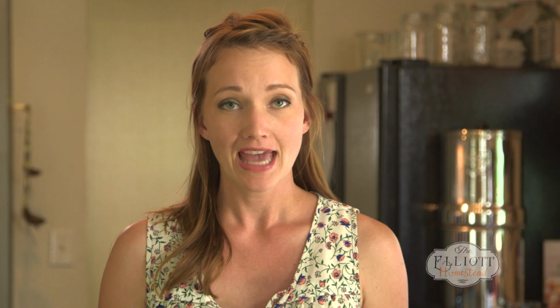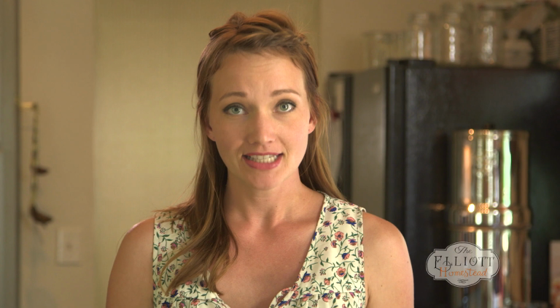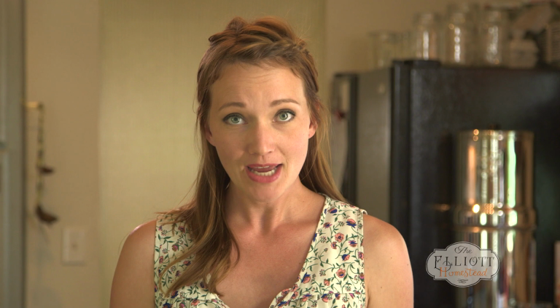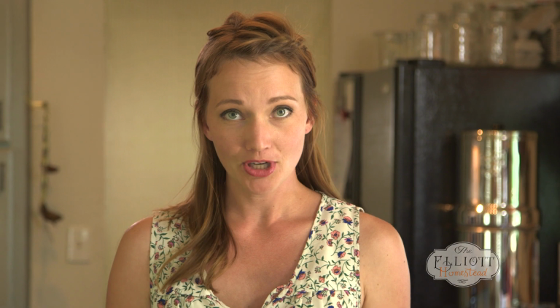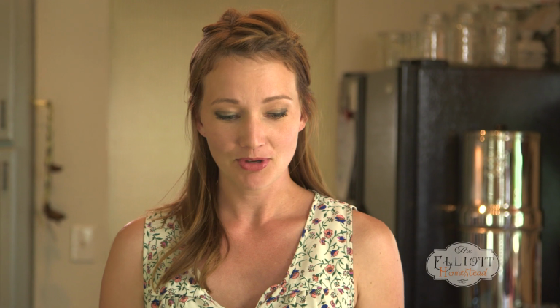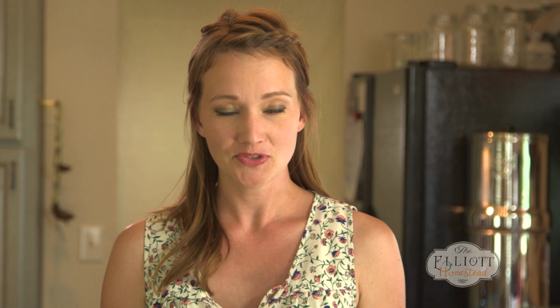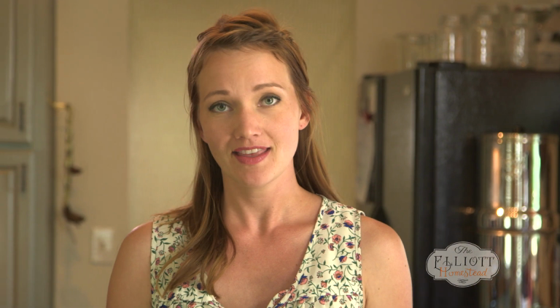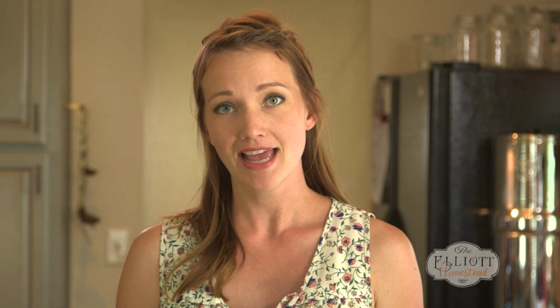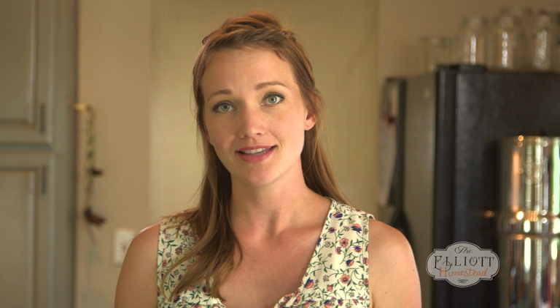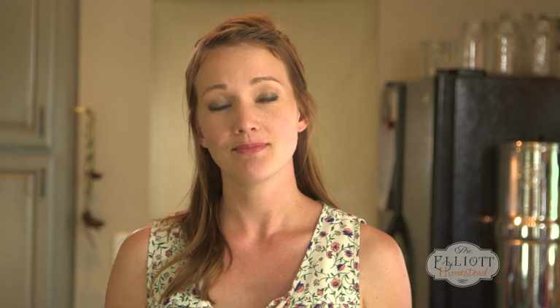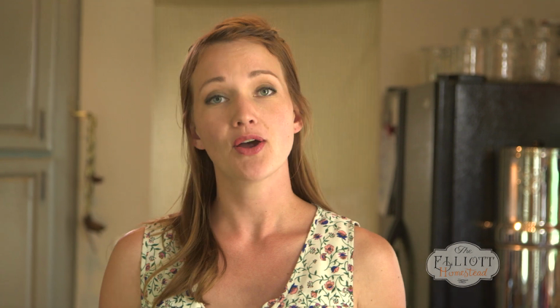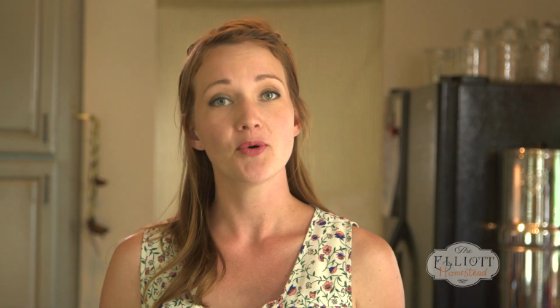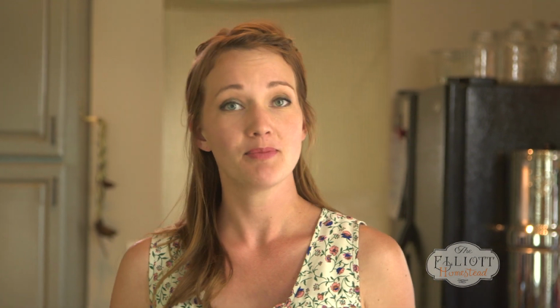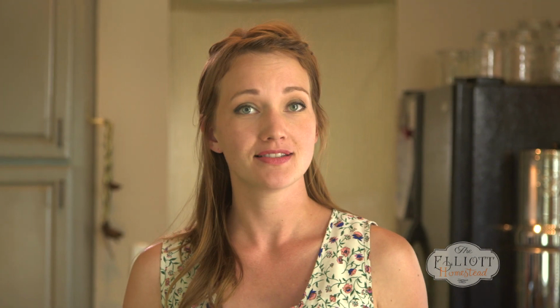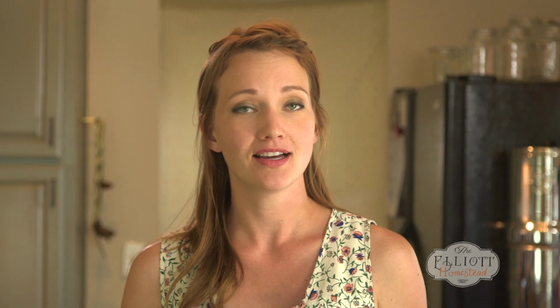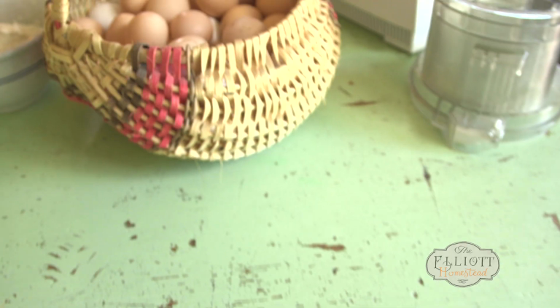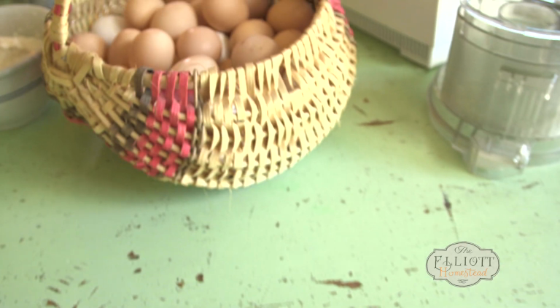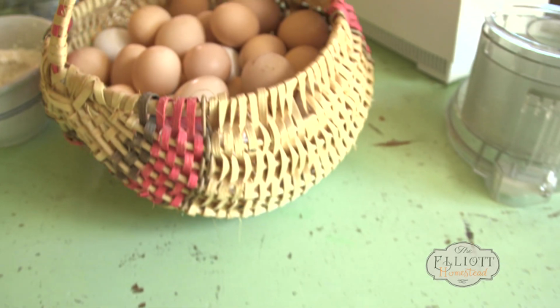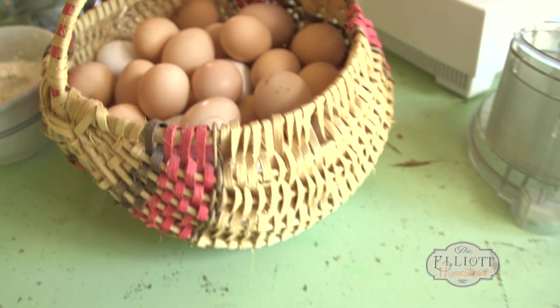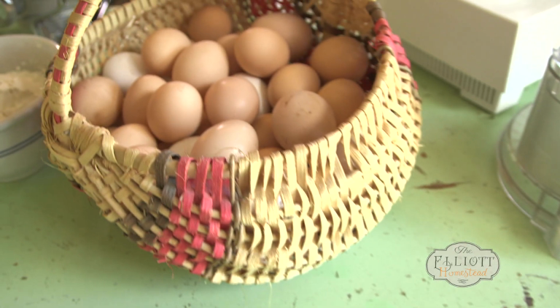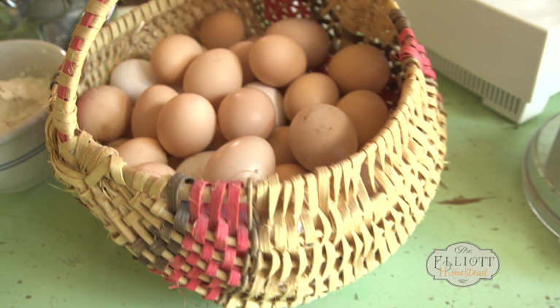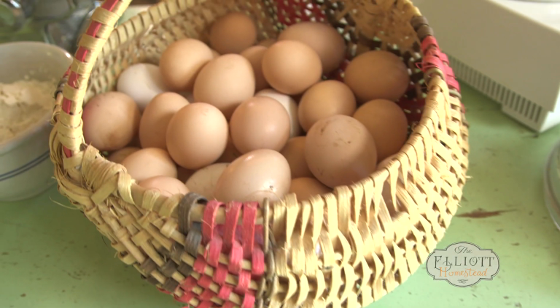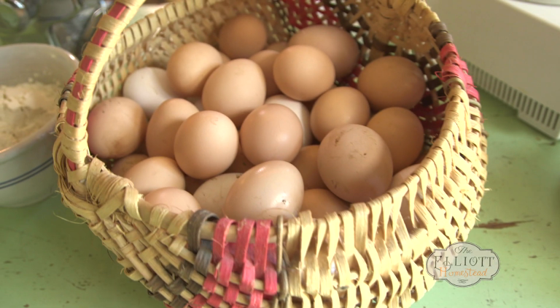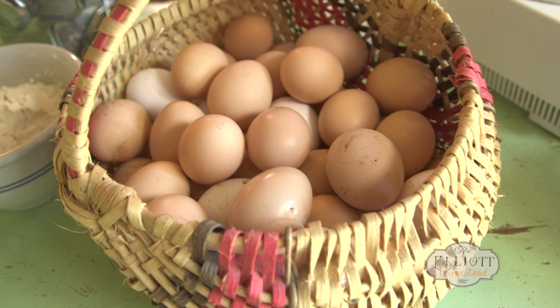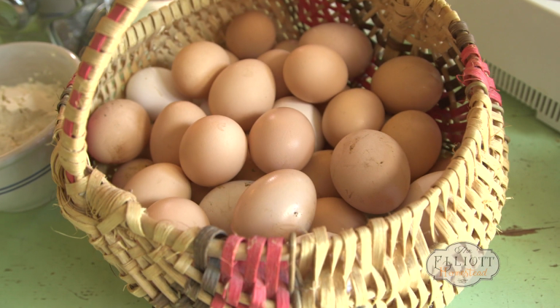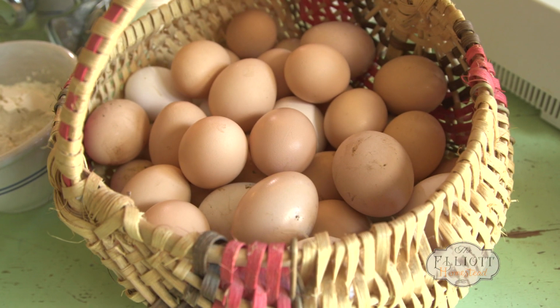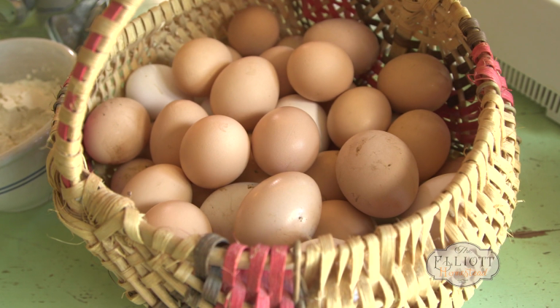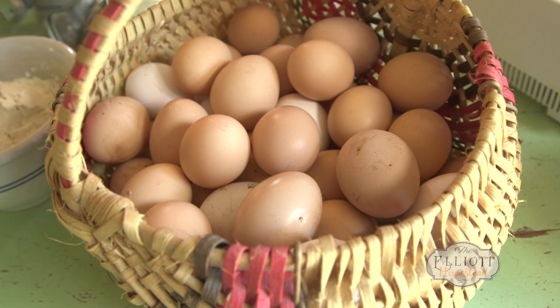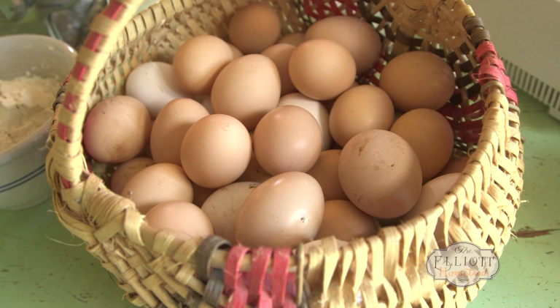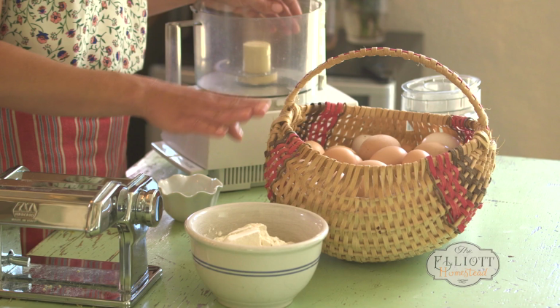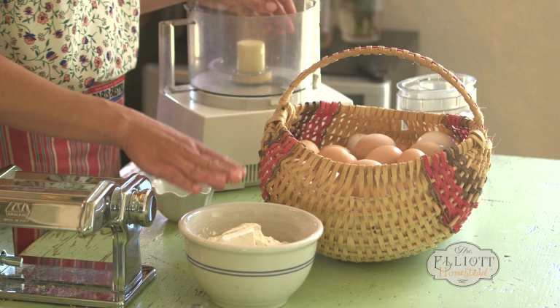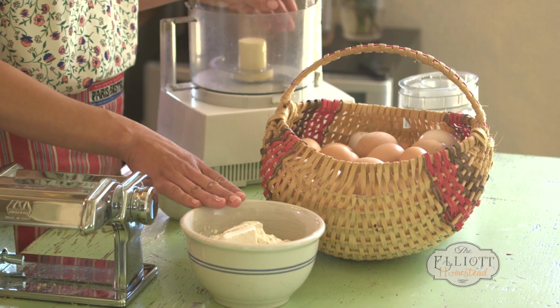And today we're going to be using these eggs to make homemade pasta. All you need is two ingredients: eggs and flour.